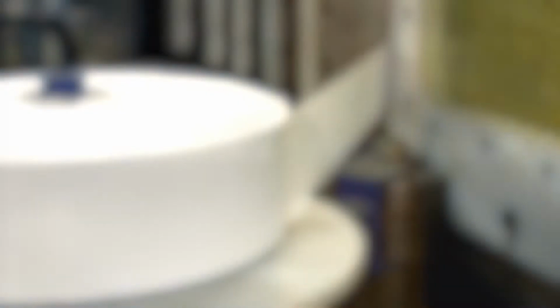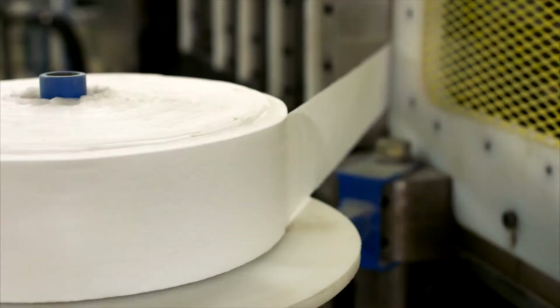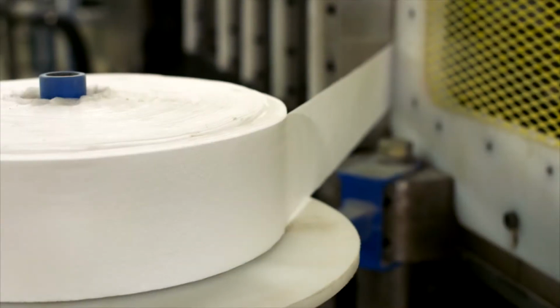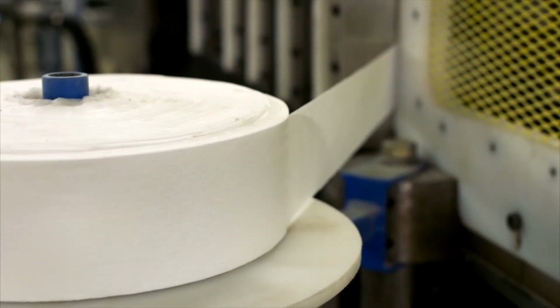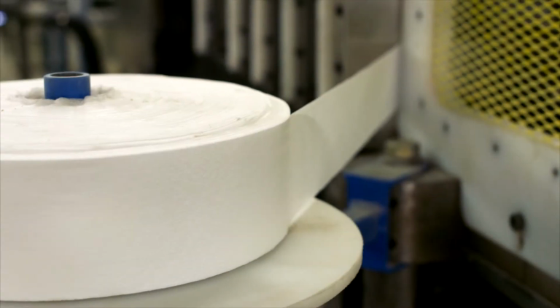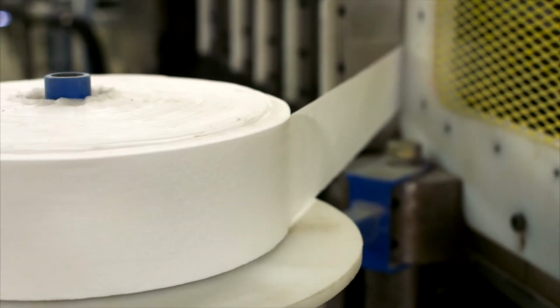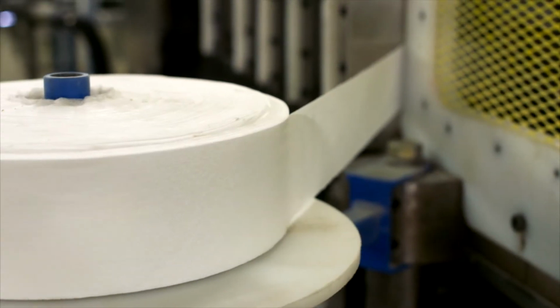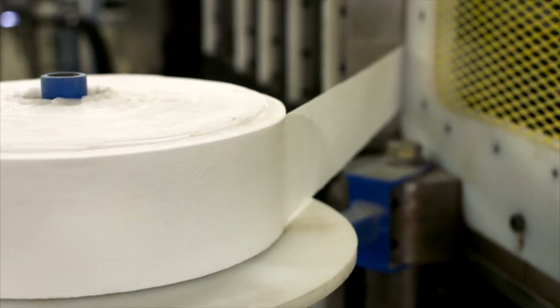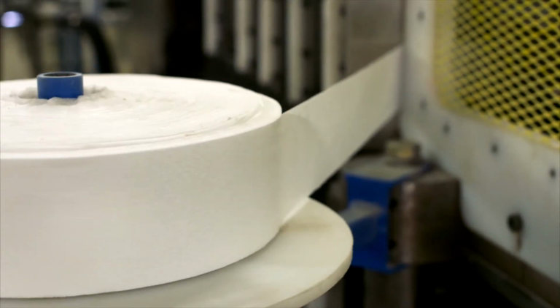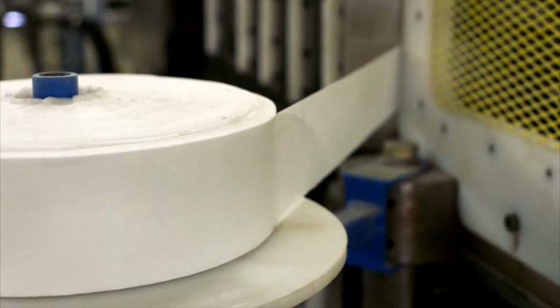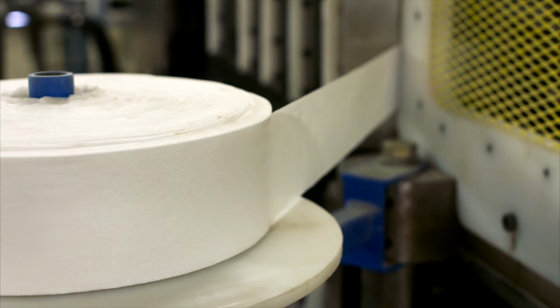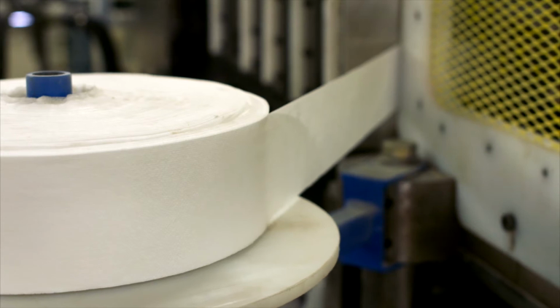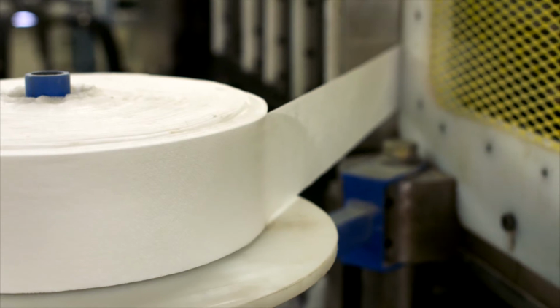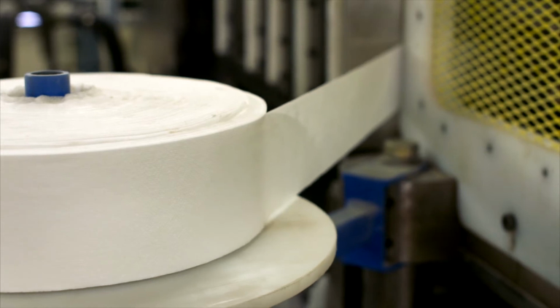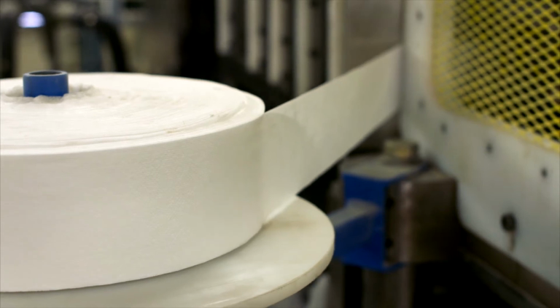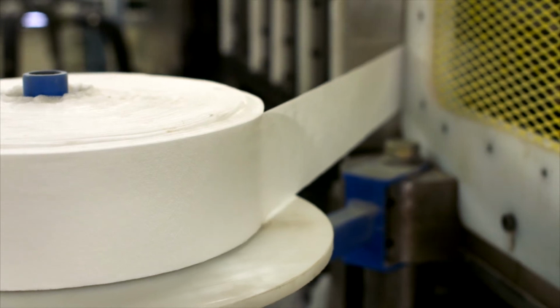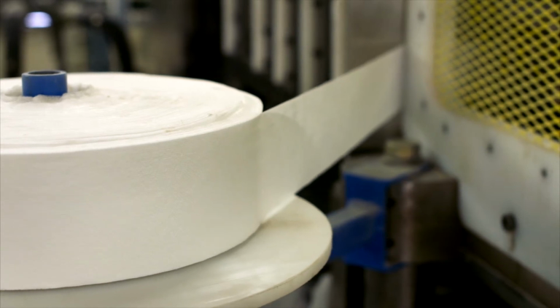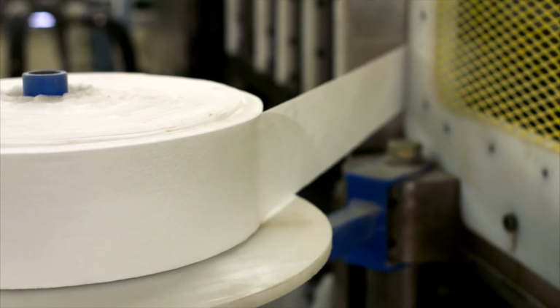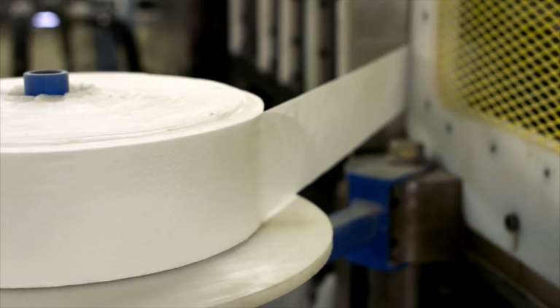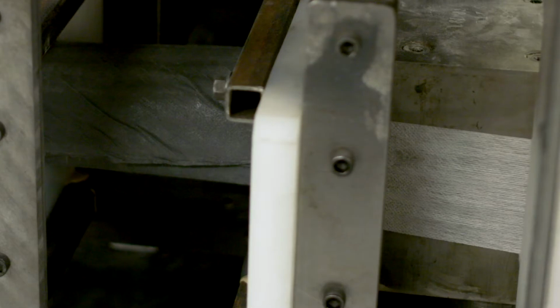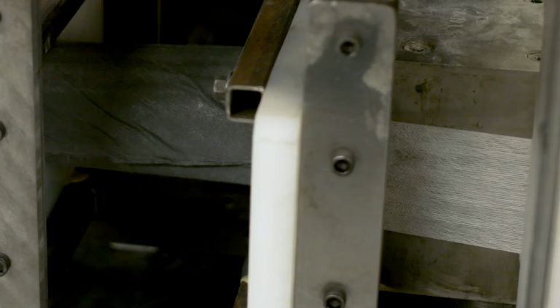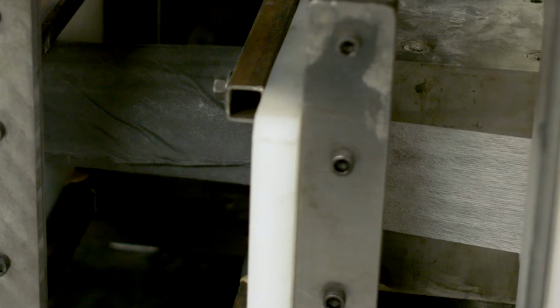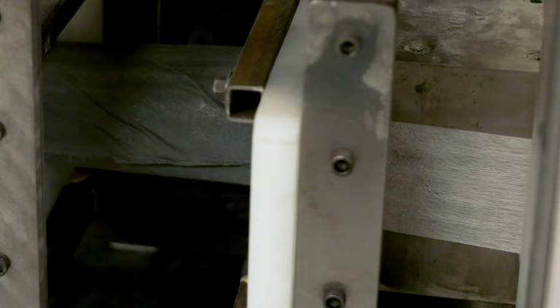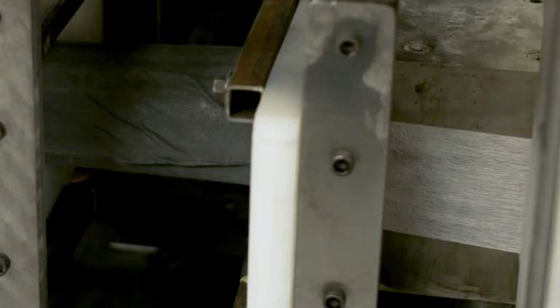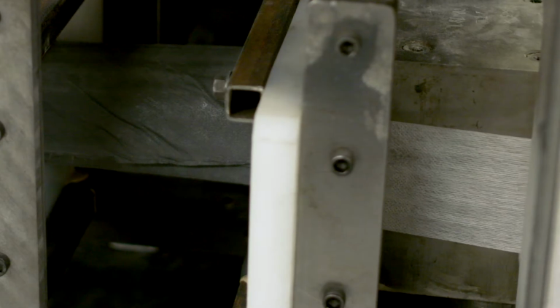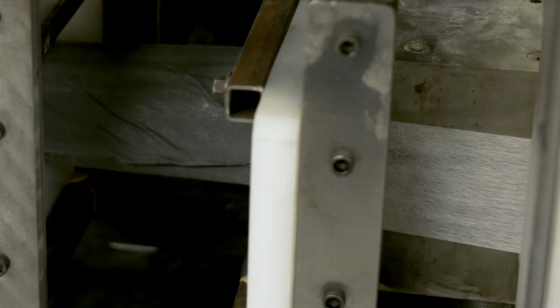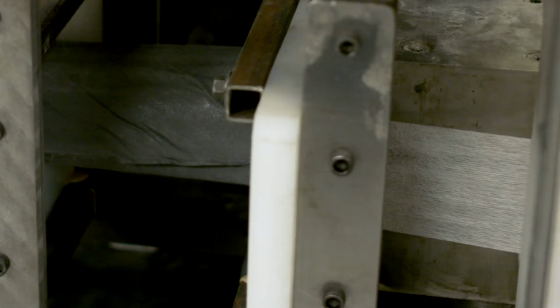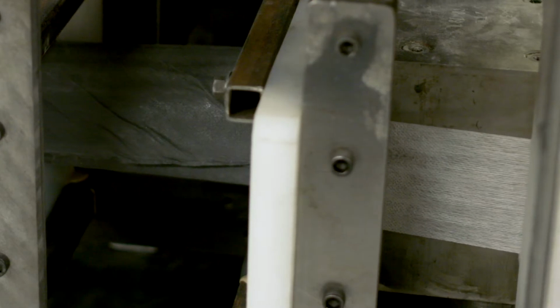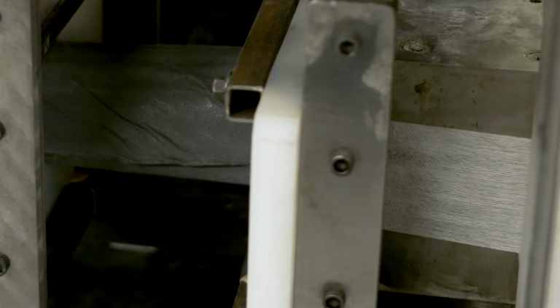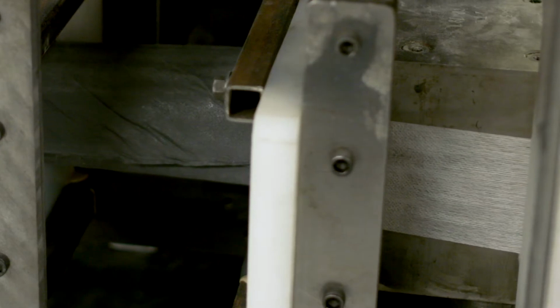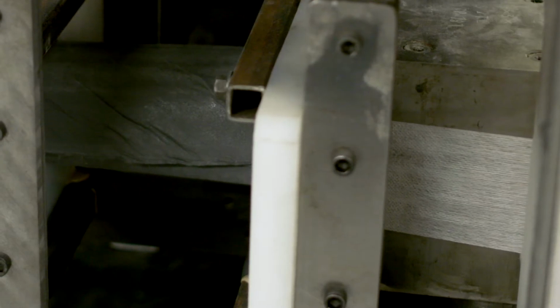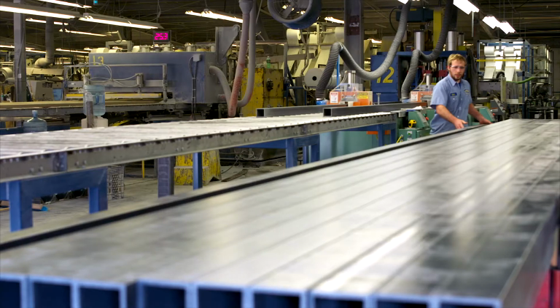Surfacing veil may also be added to give the profile a resin-rich surface and enhance the appearance of the finished product.